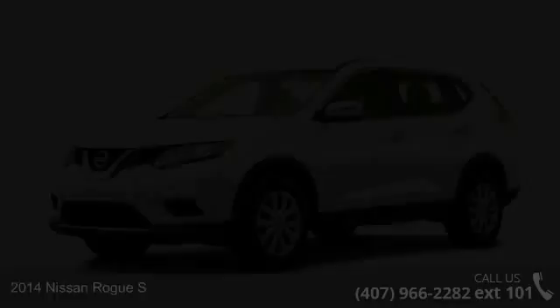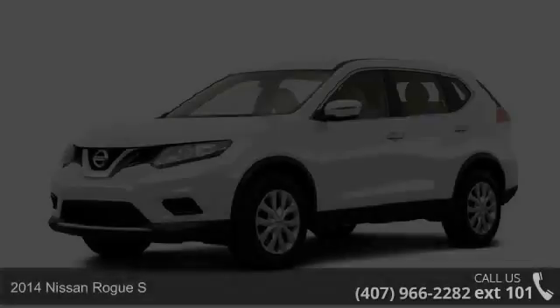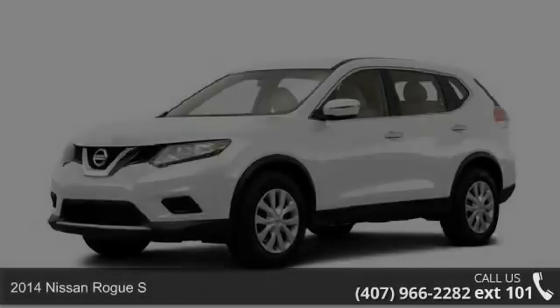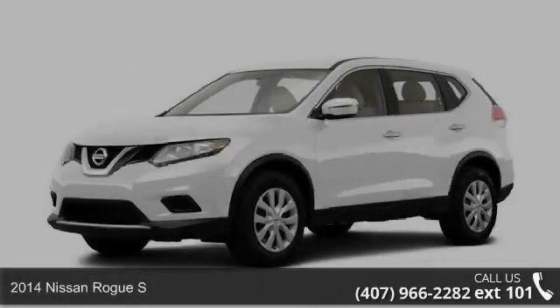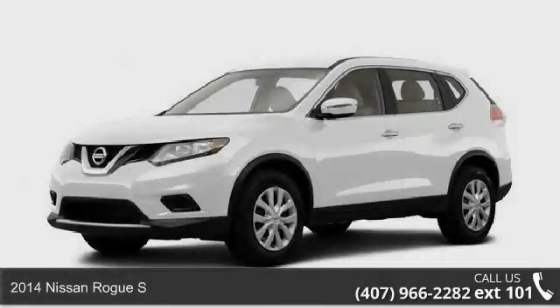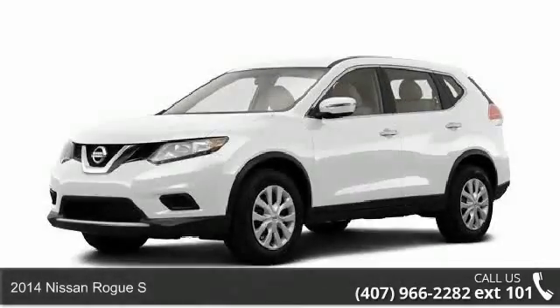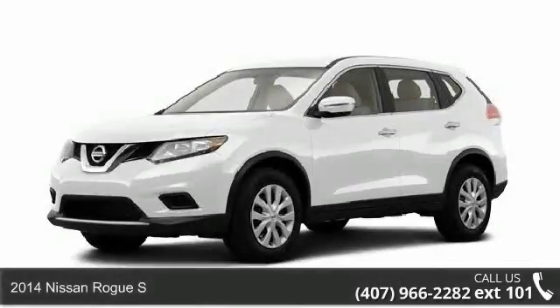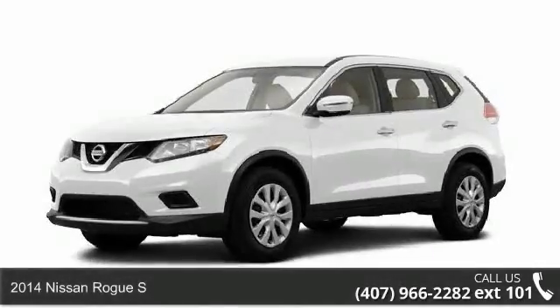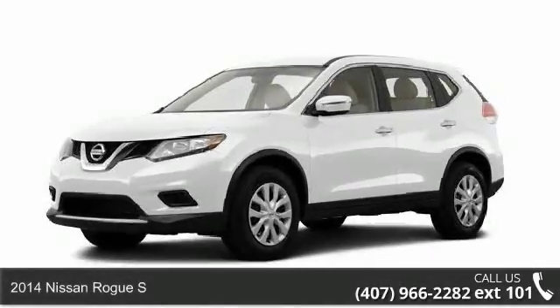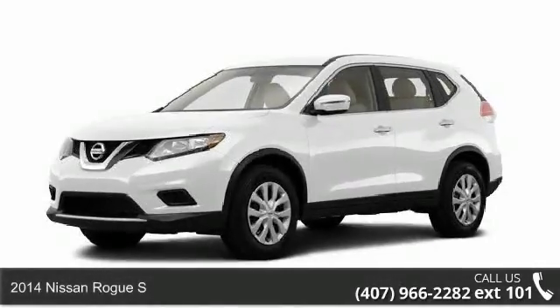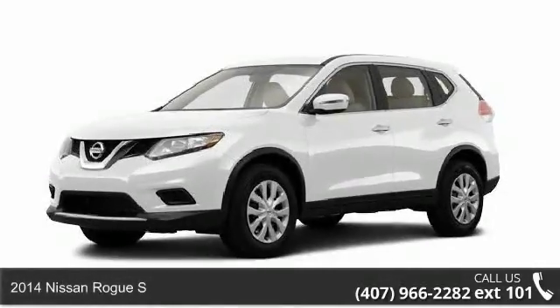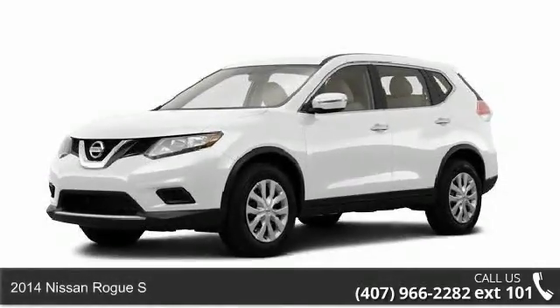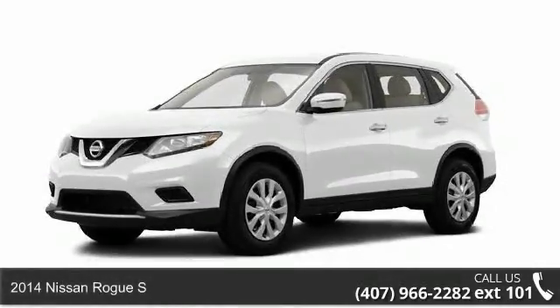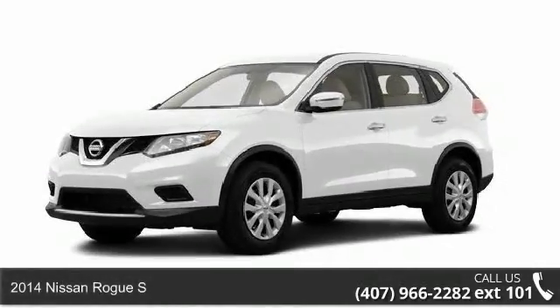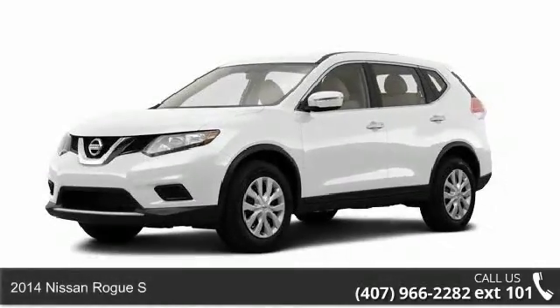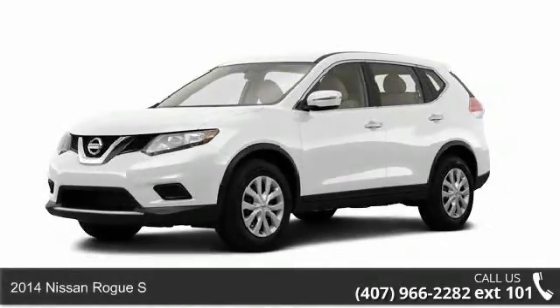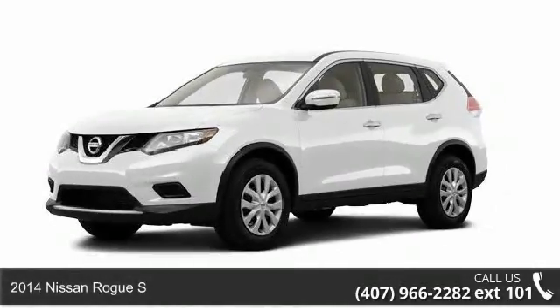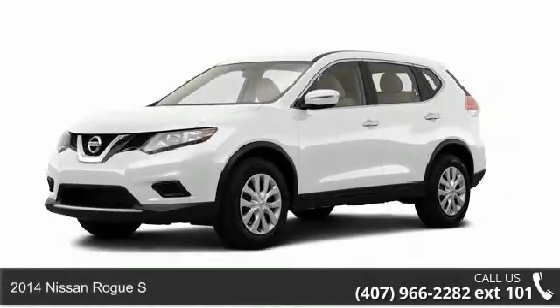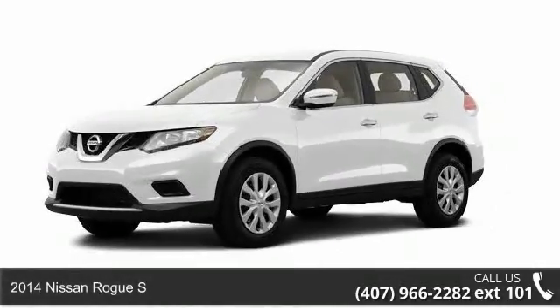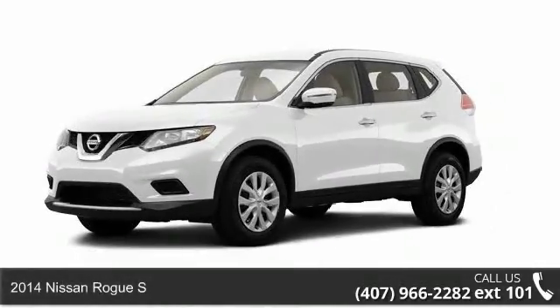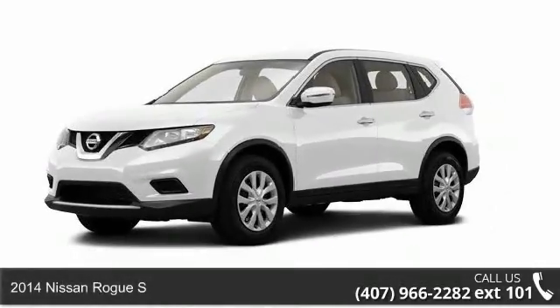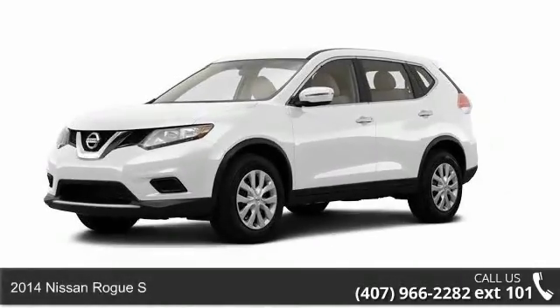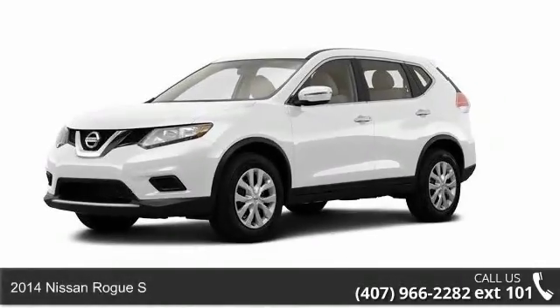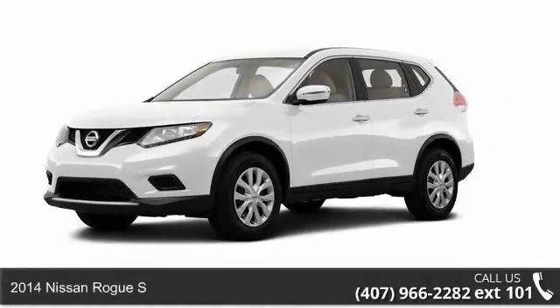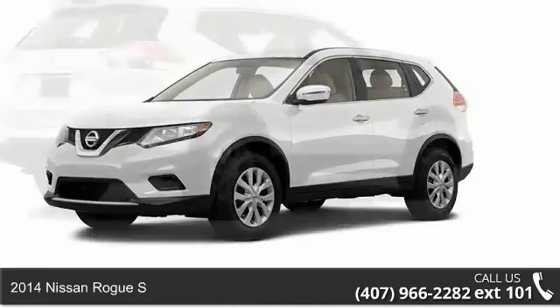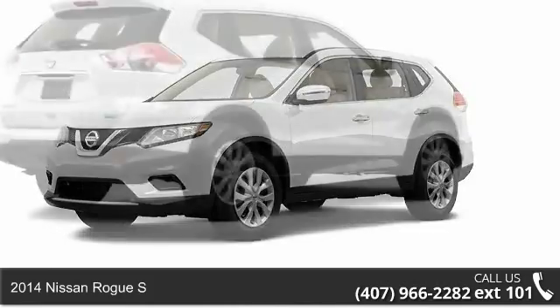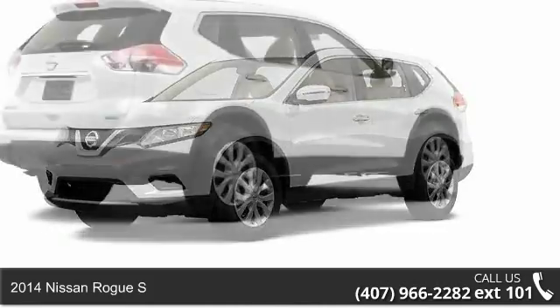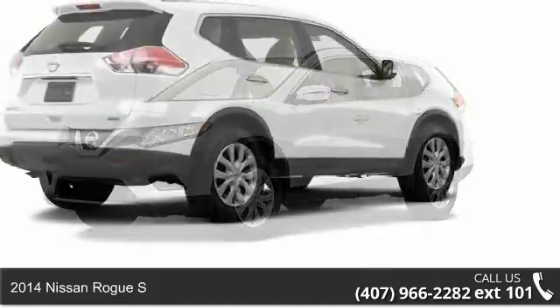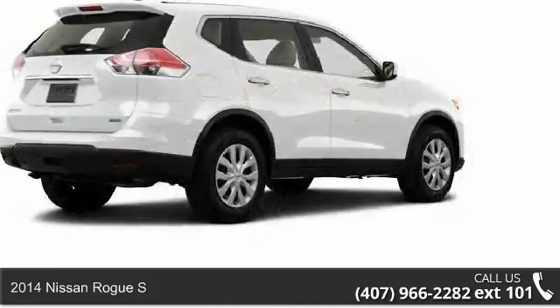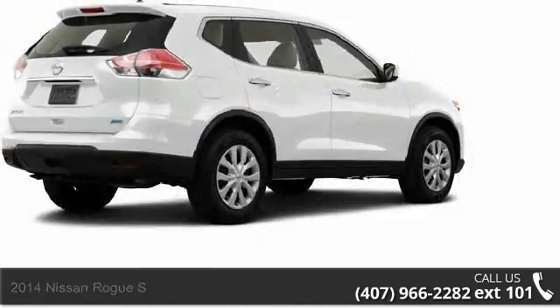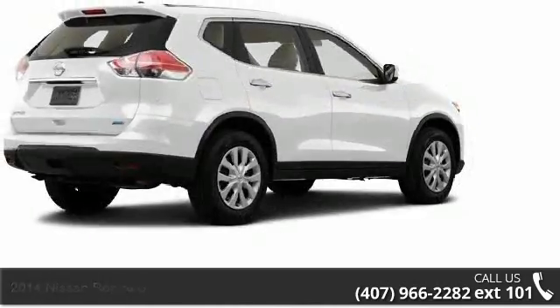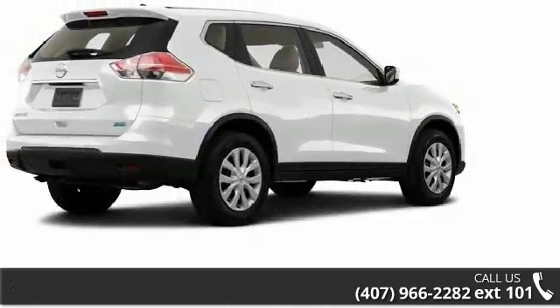Arrive in style with this 2014 Nissan Rogue S. This may be the set of wheels you've been looking for.